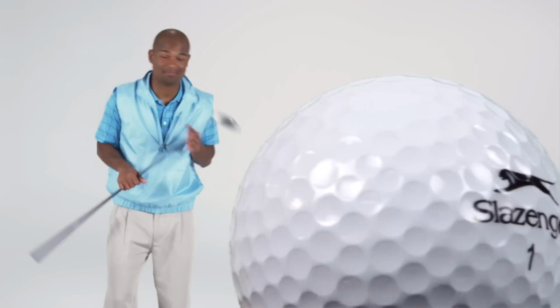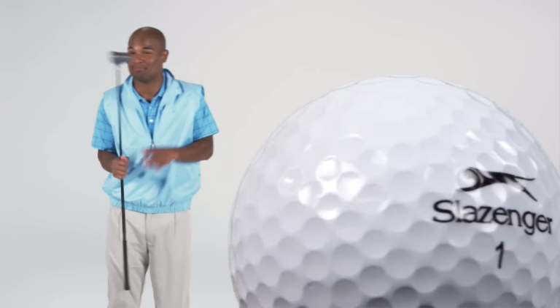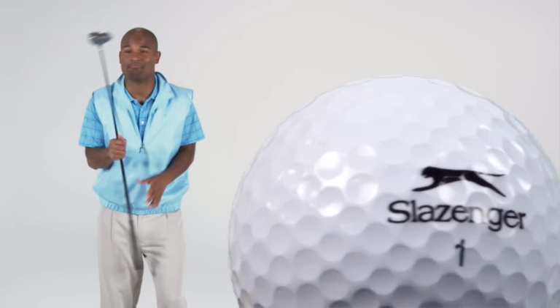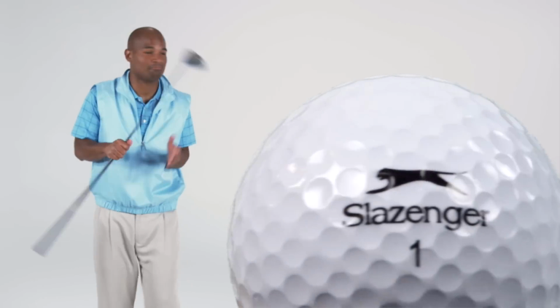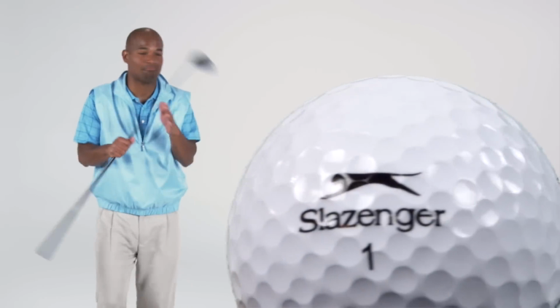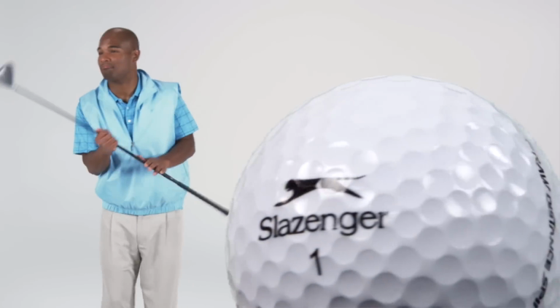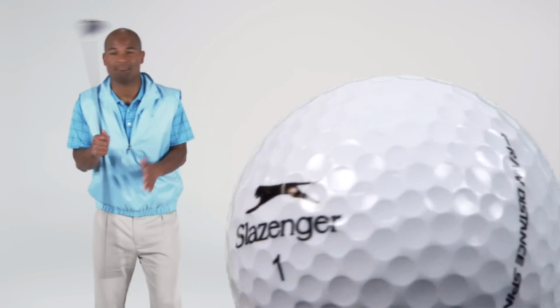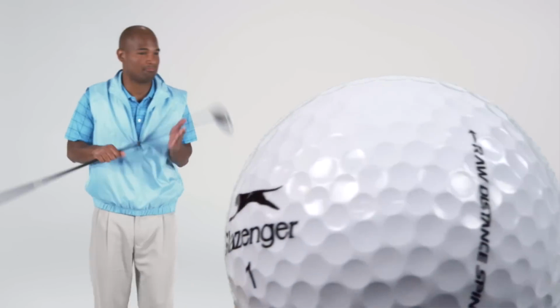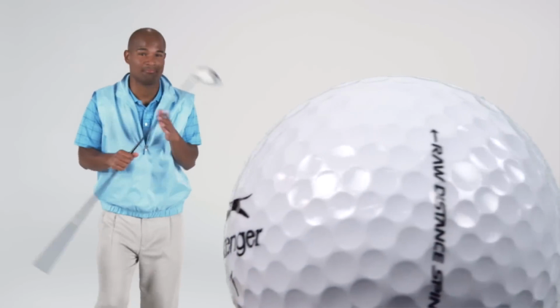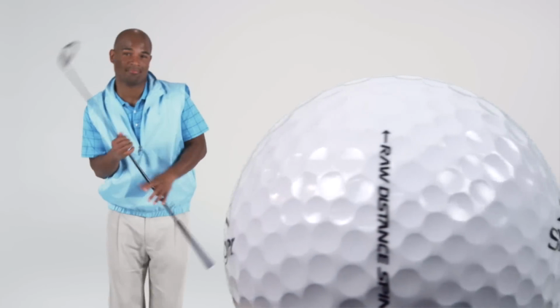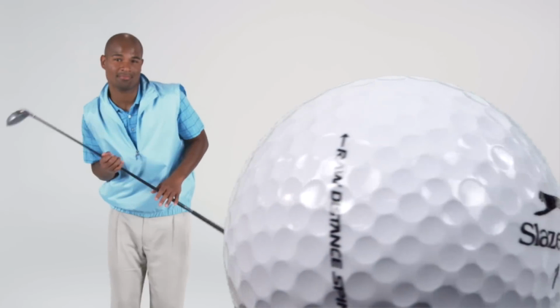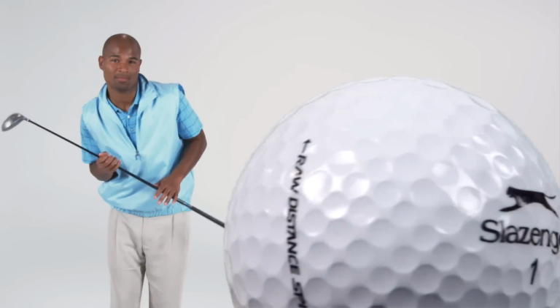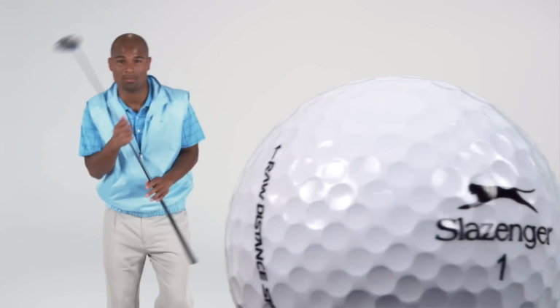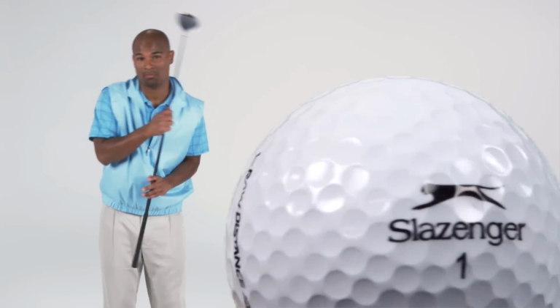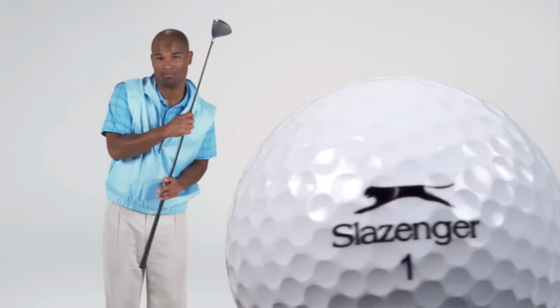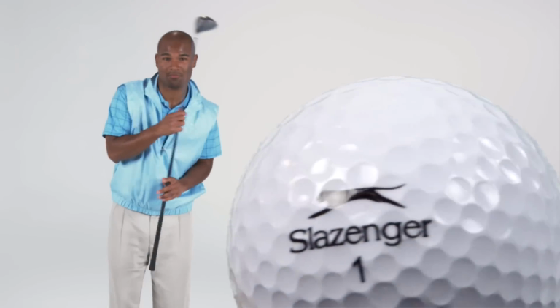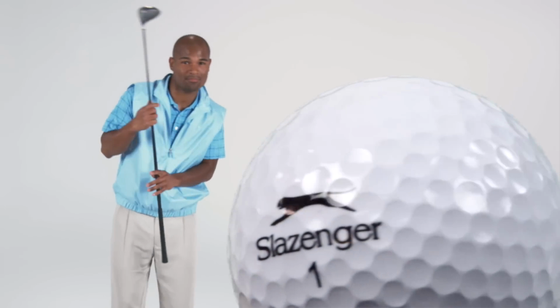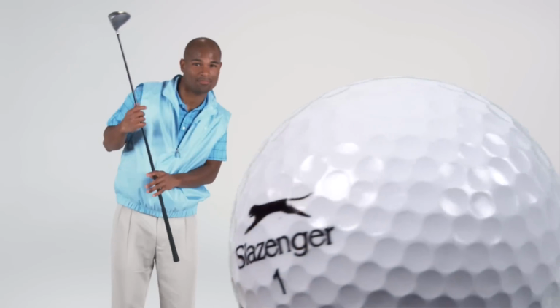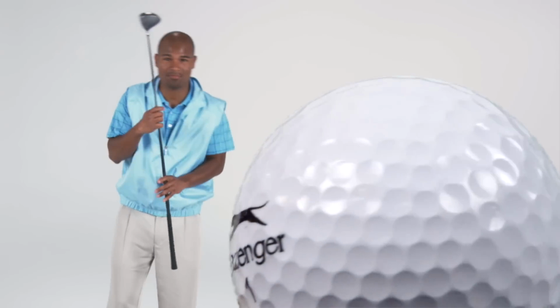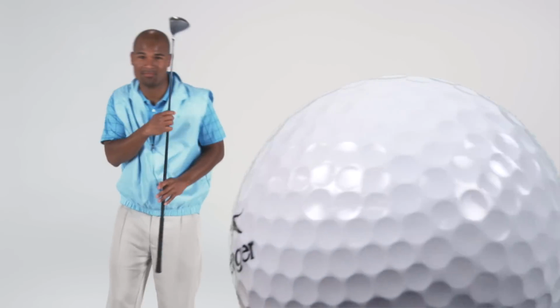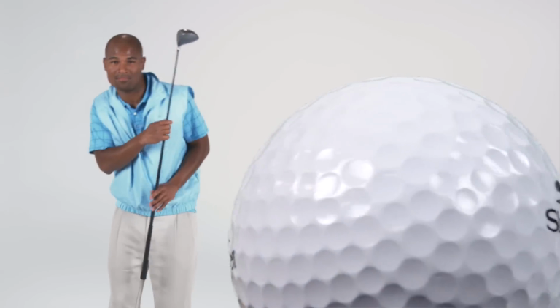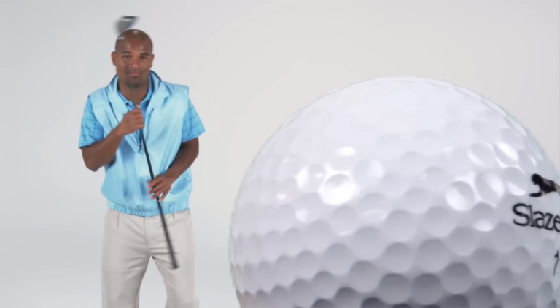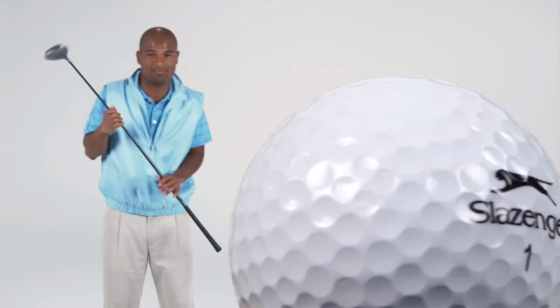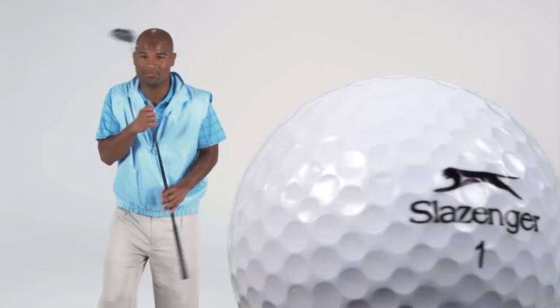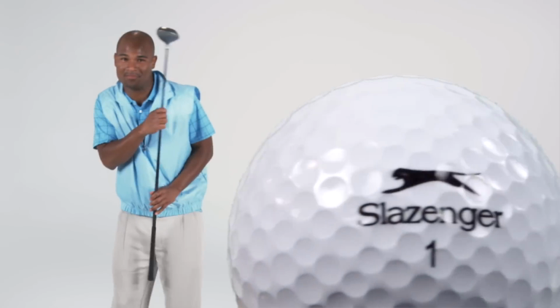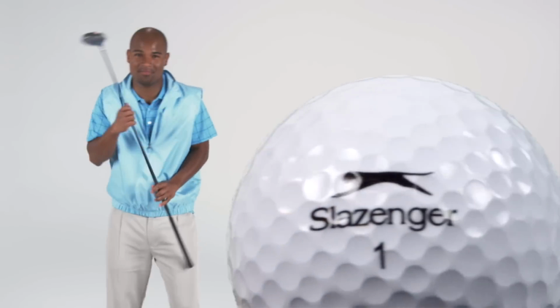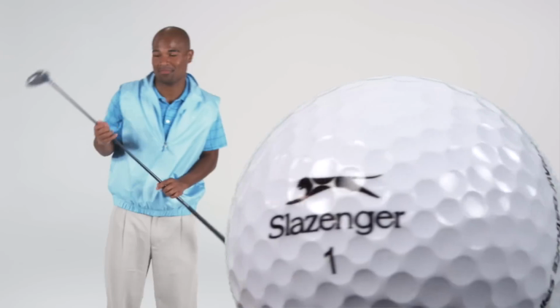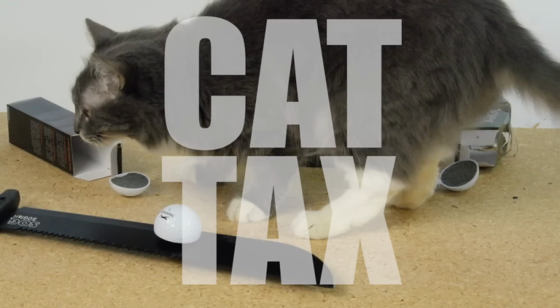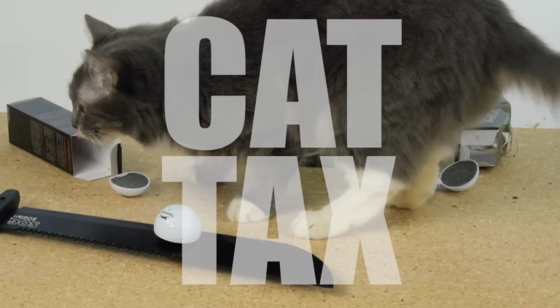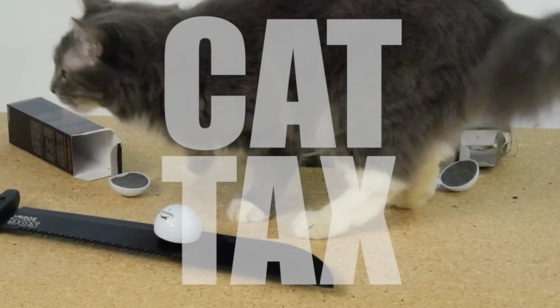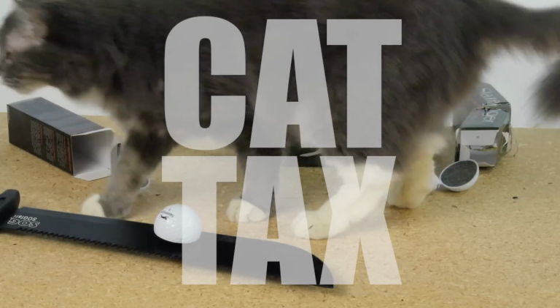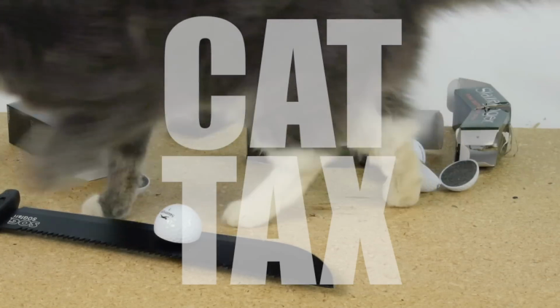Slazenger golf balls in a box for hitting when you play golf. Available for purchase today at meh.com.